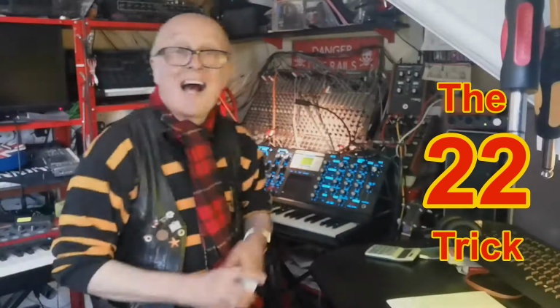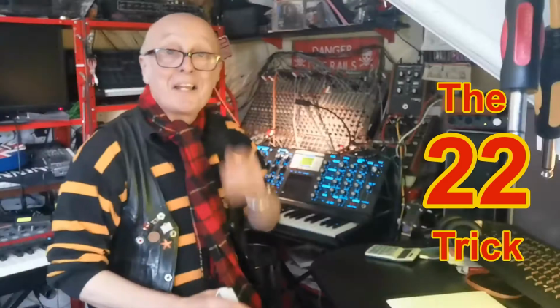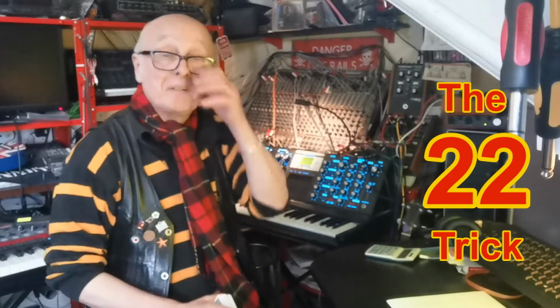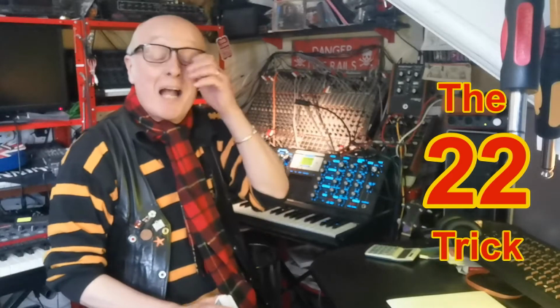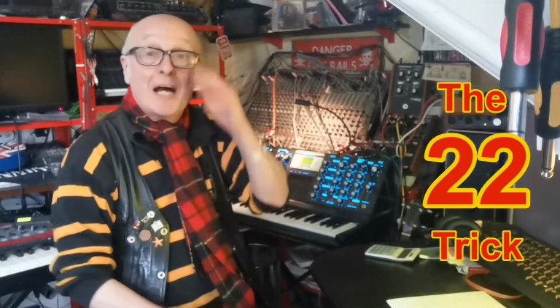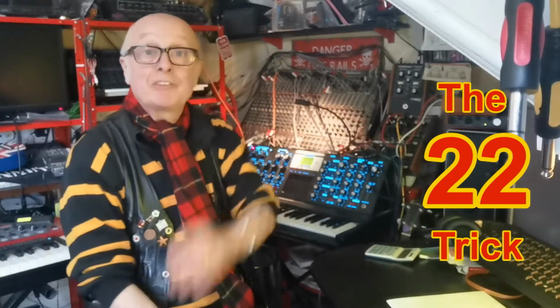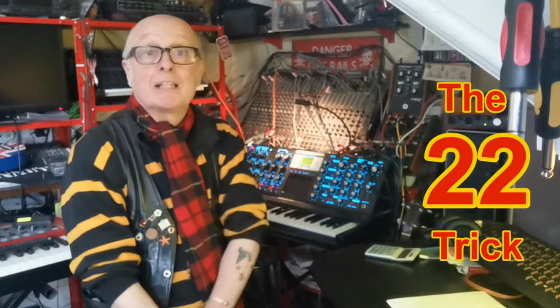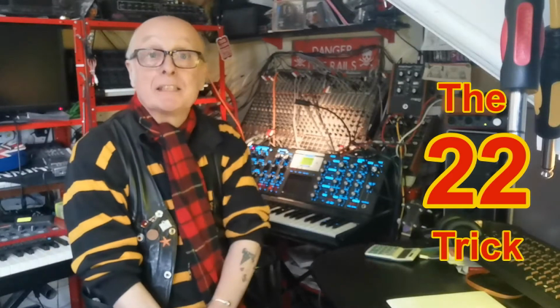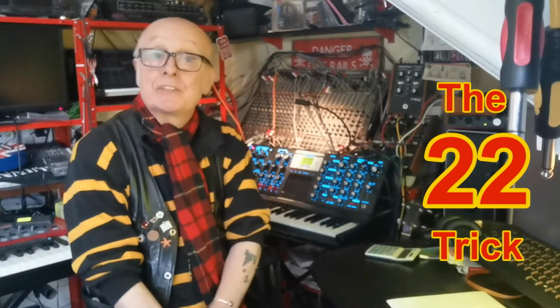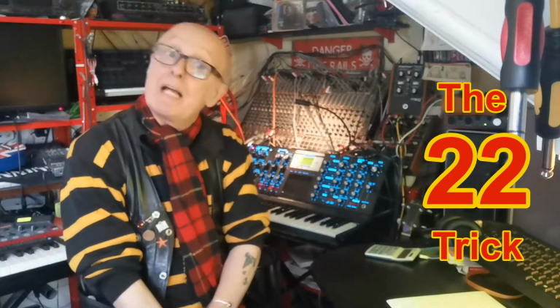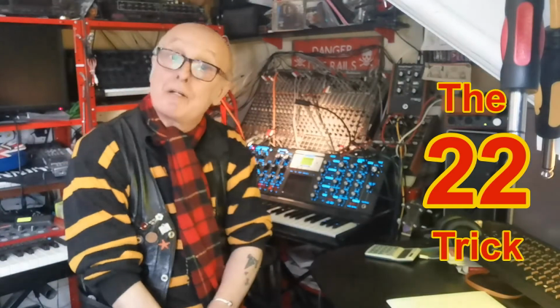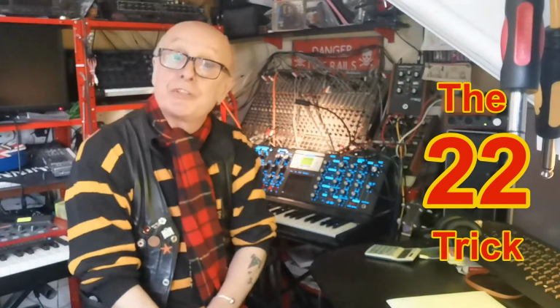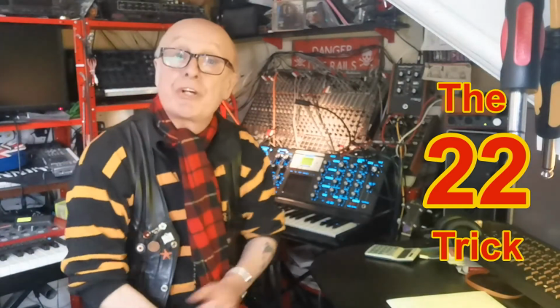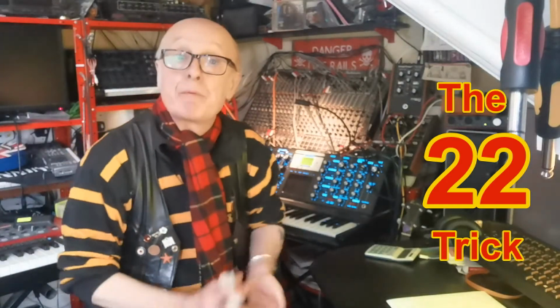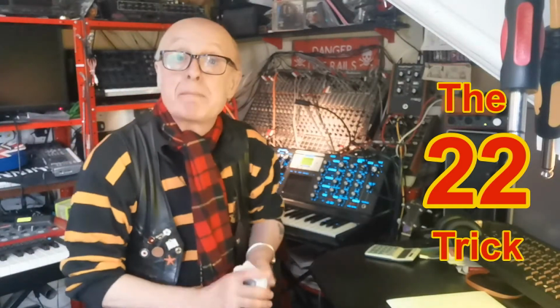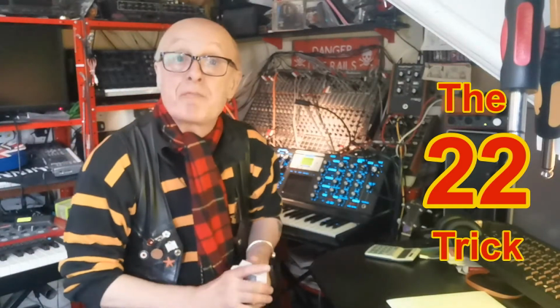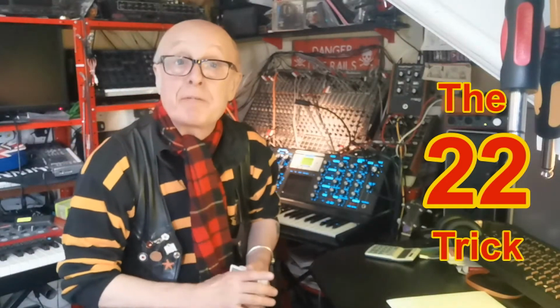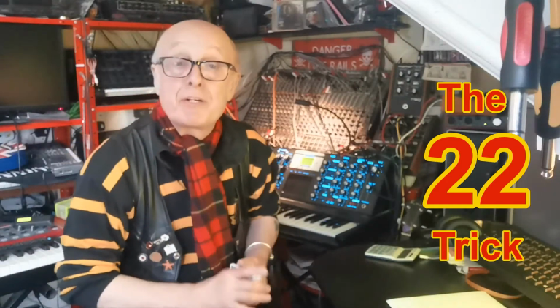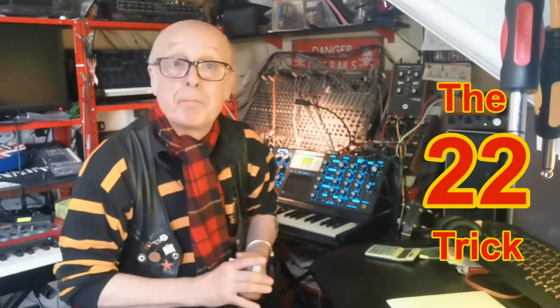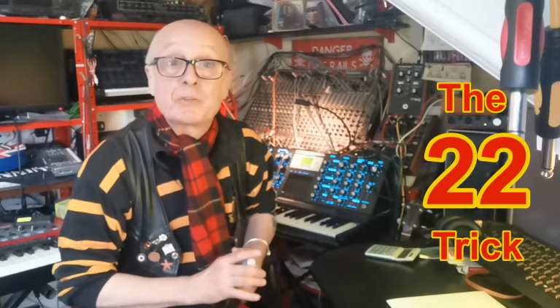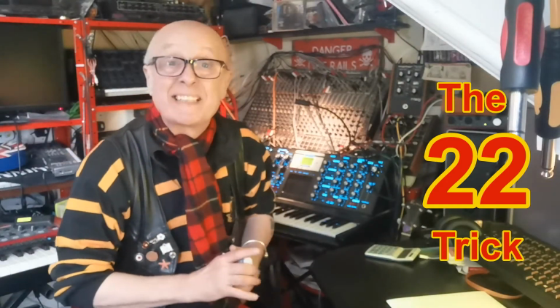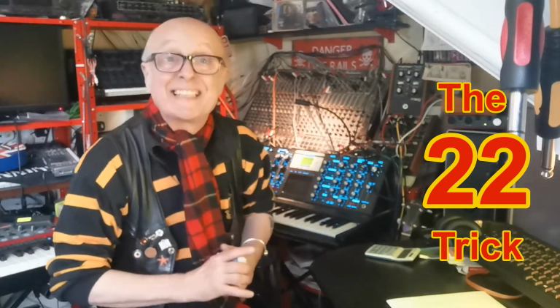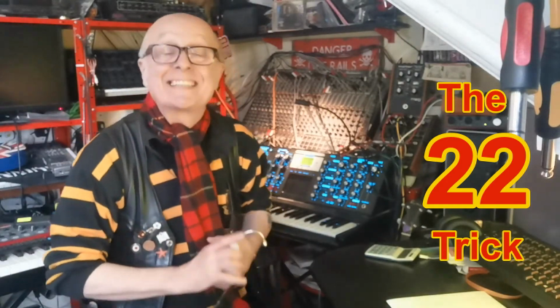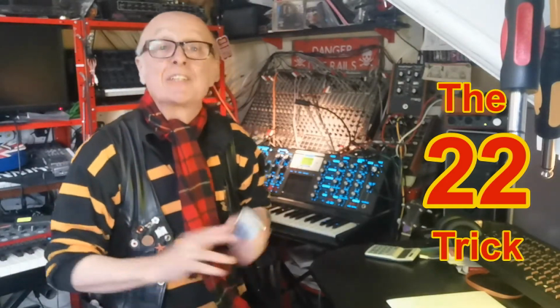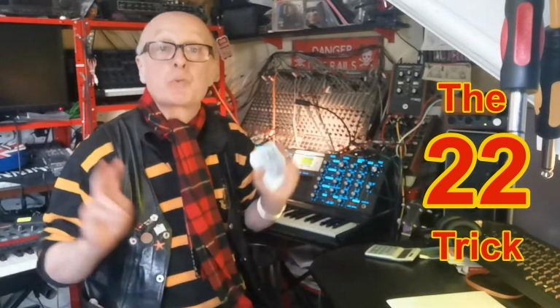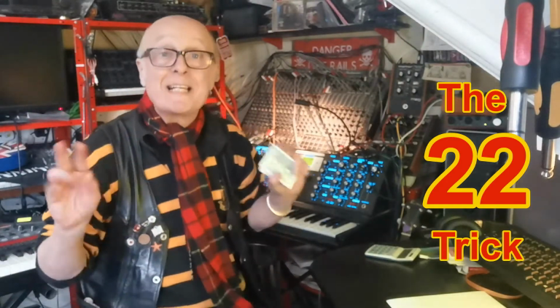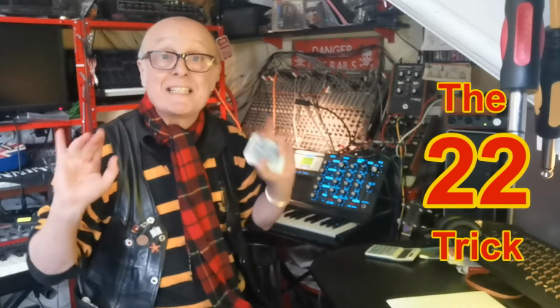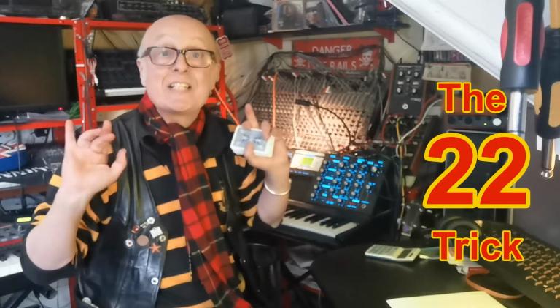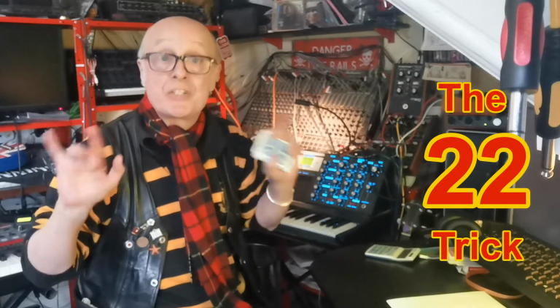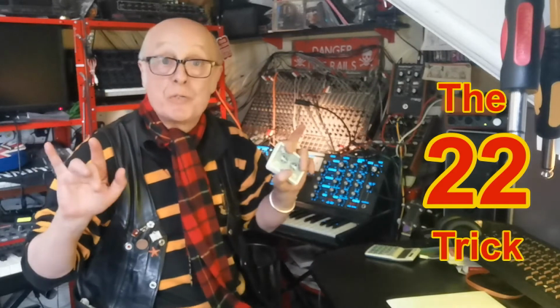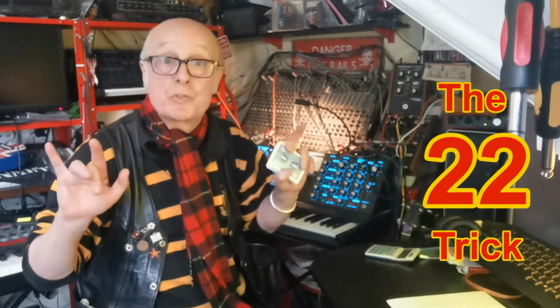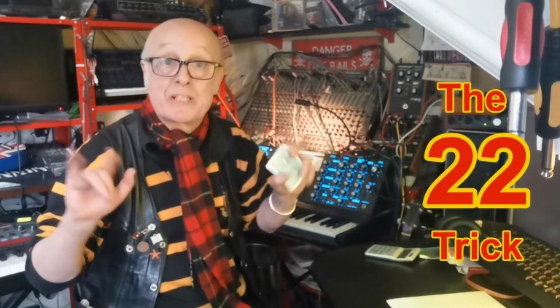Hello, I'm Charlton and today I'm going to show you one of my favourite number tricks — it's the 22 trick.